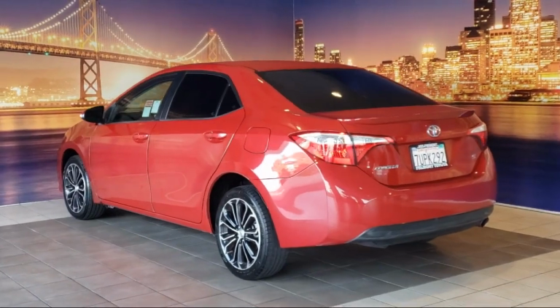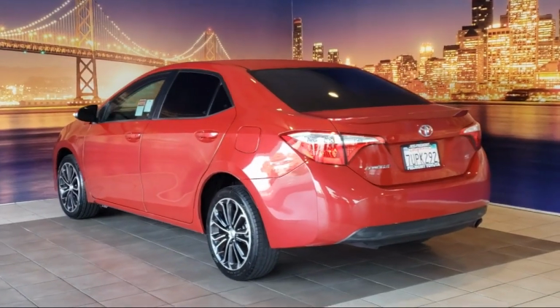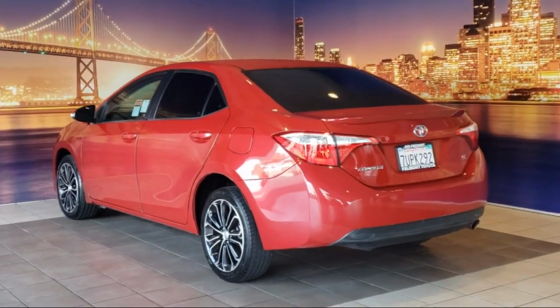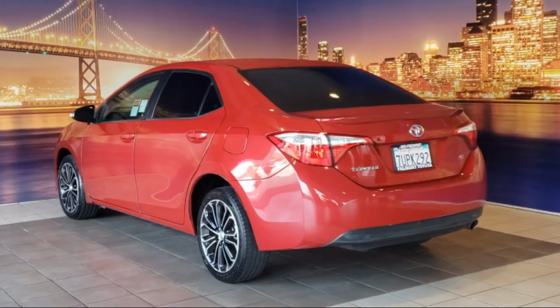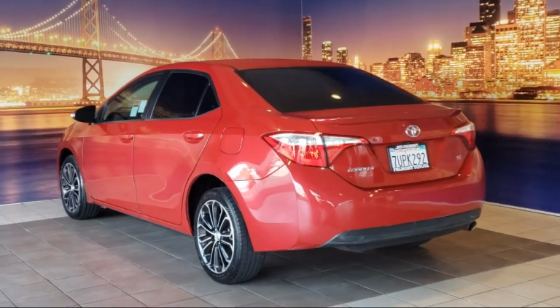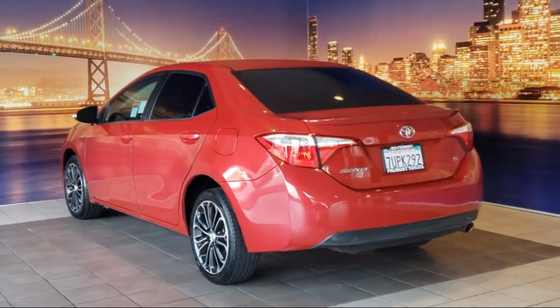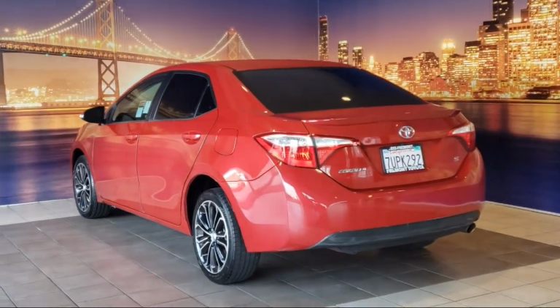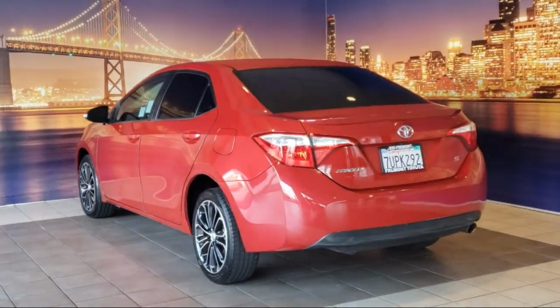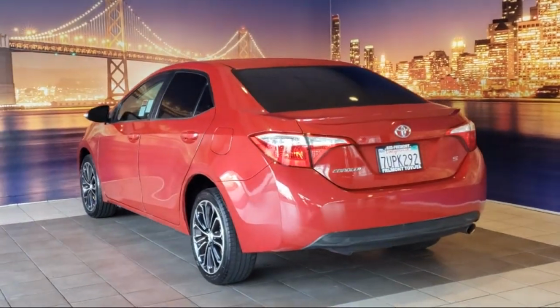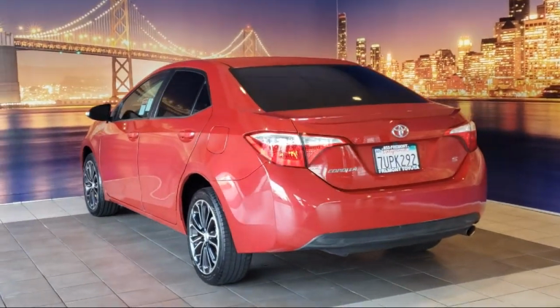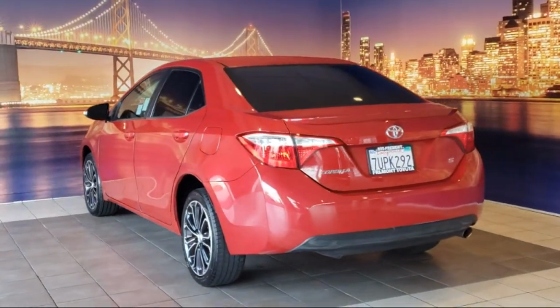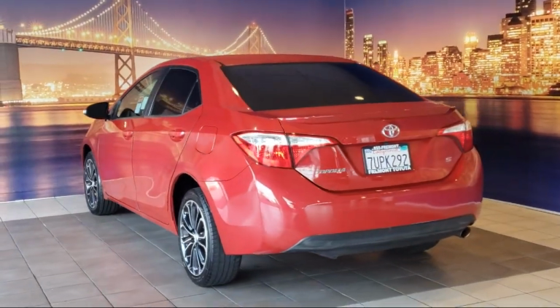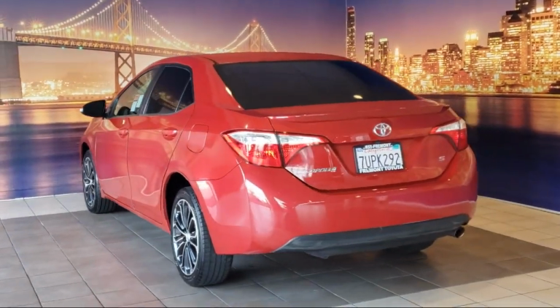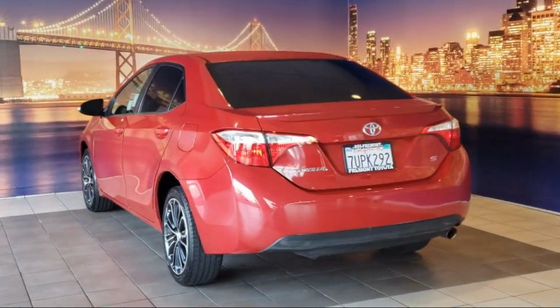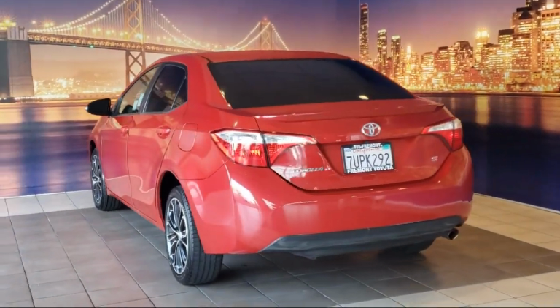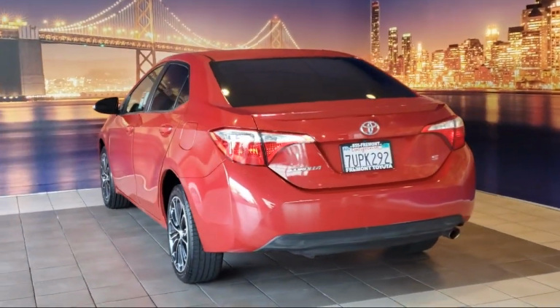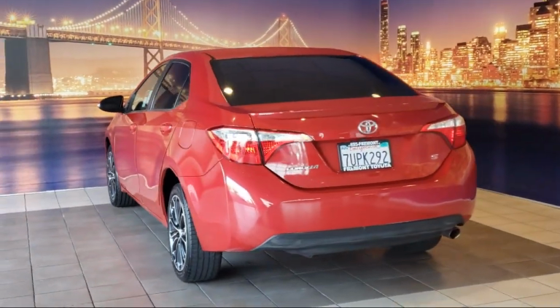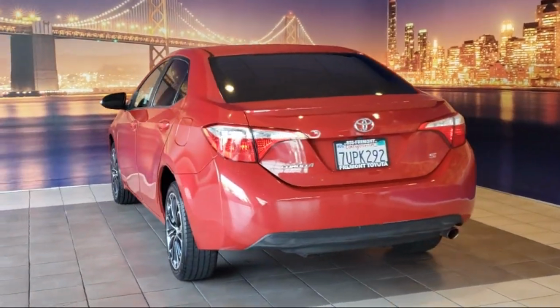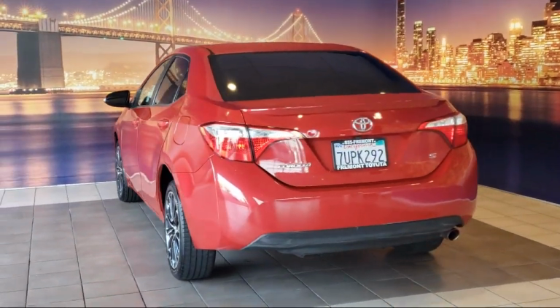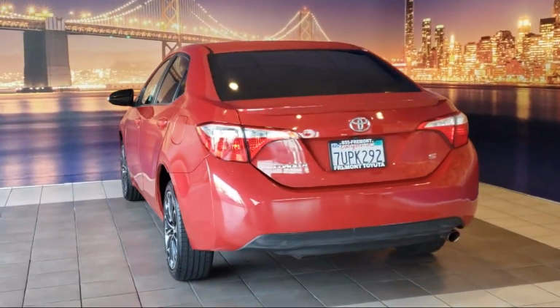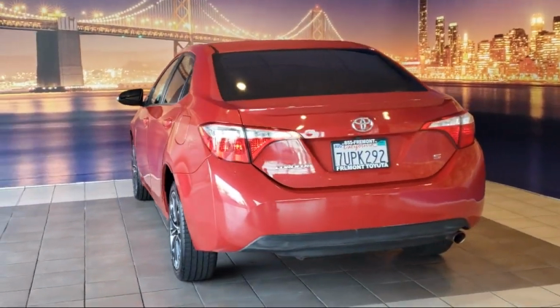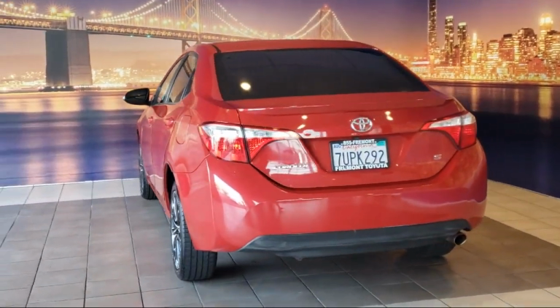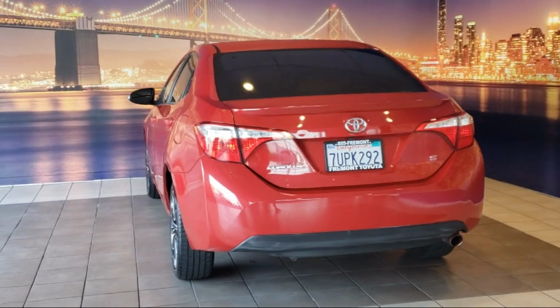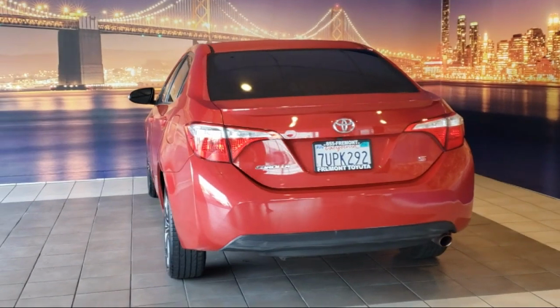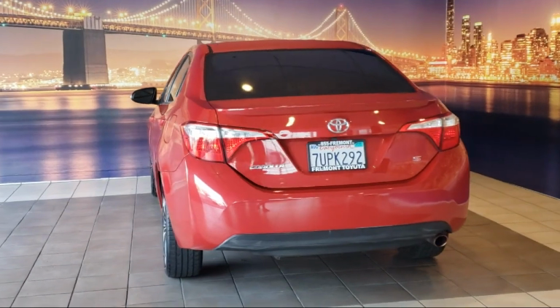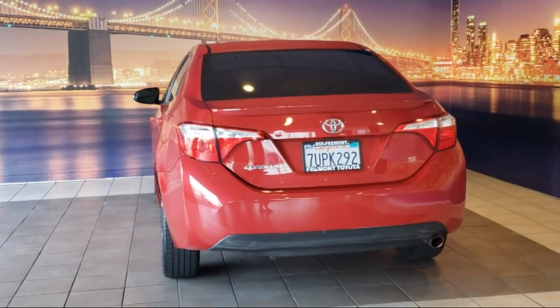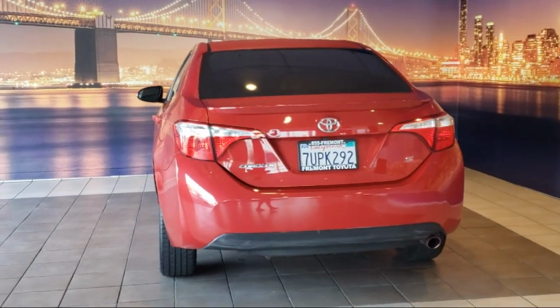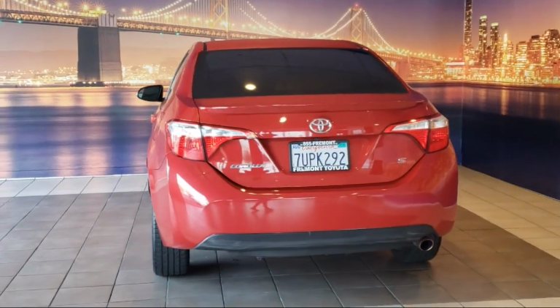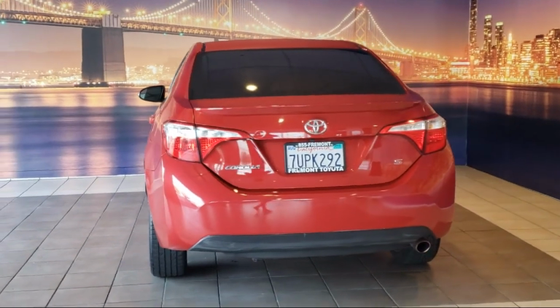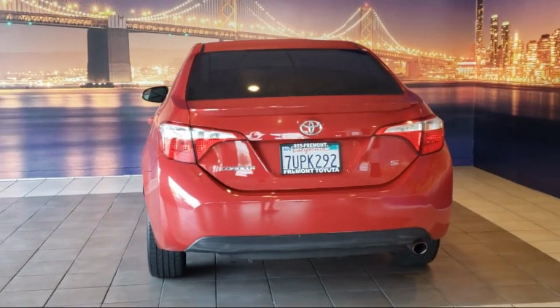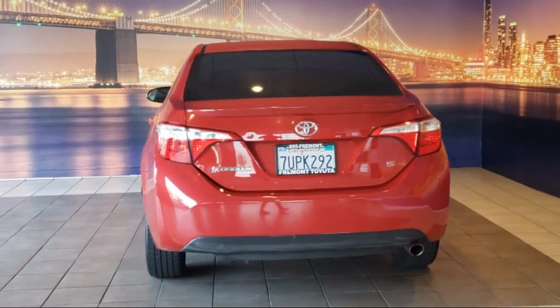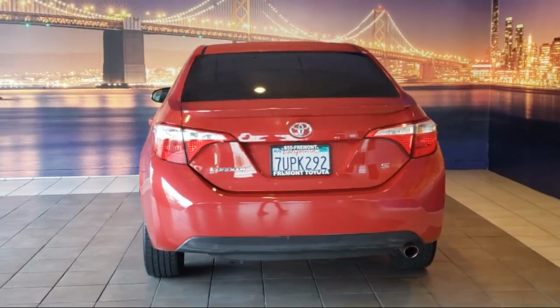It also features alloy wheels, rear seats, a center armrest, and has less than 50,000 miles on the odometer.